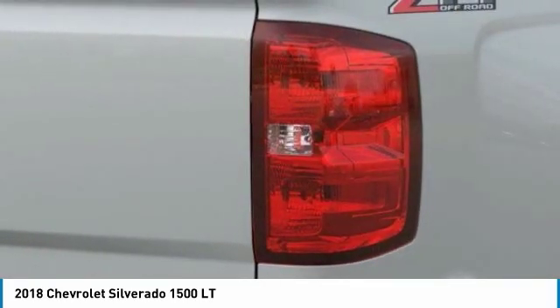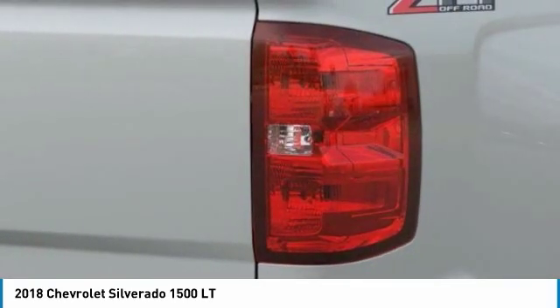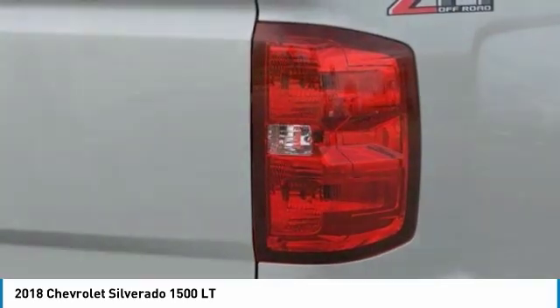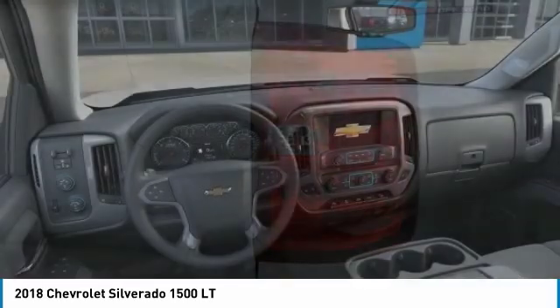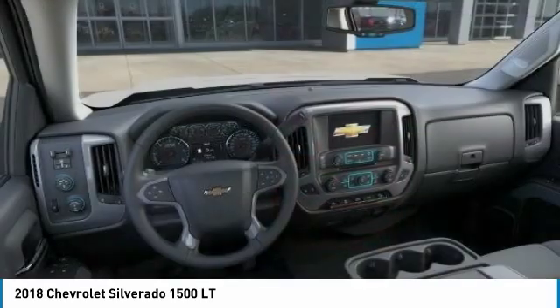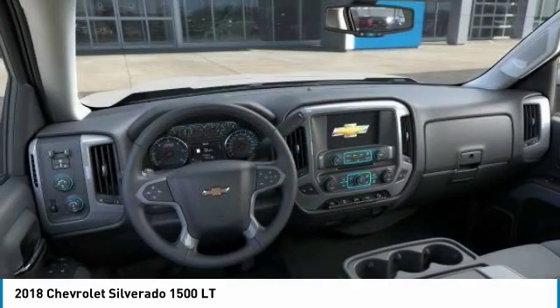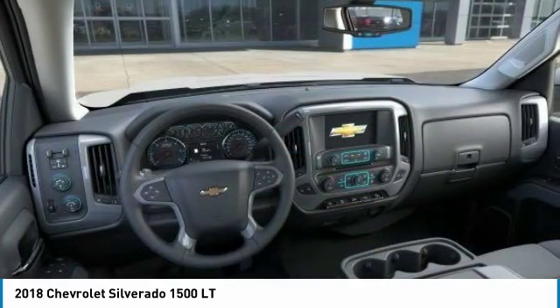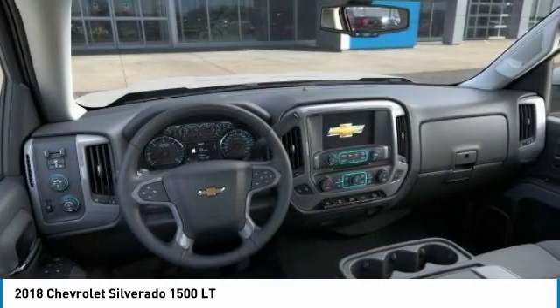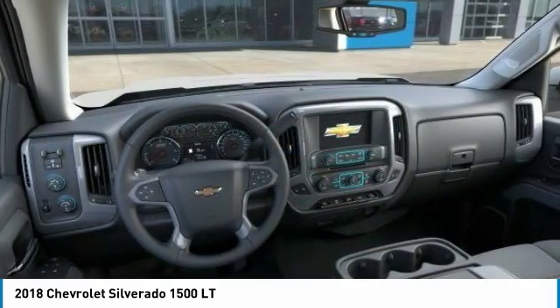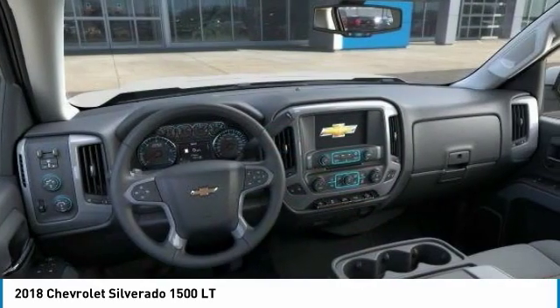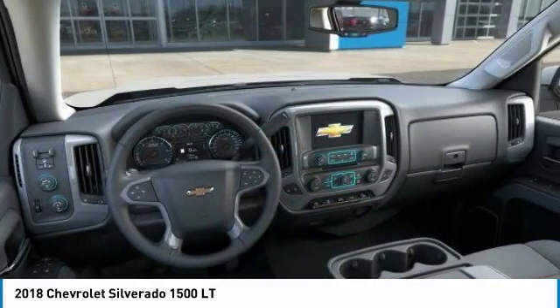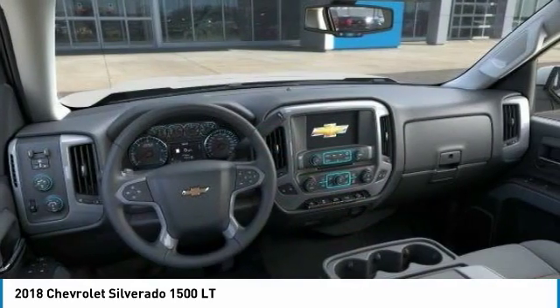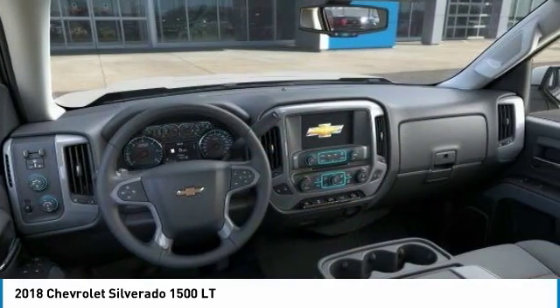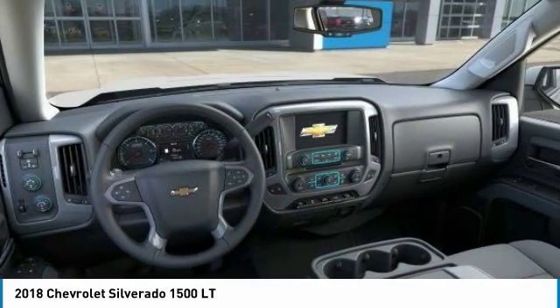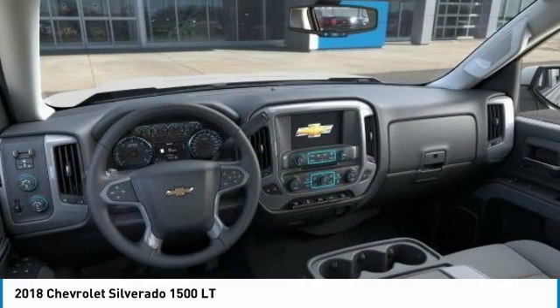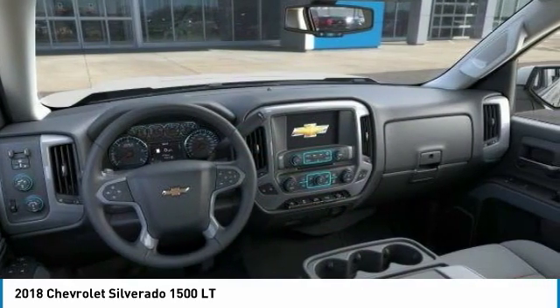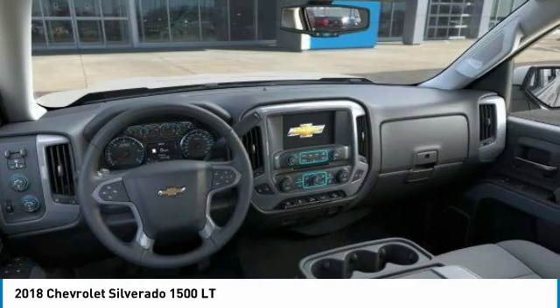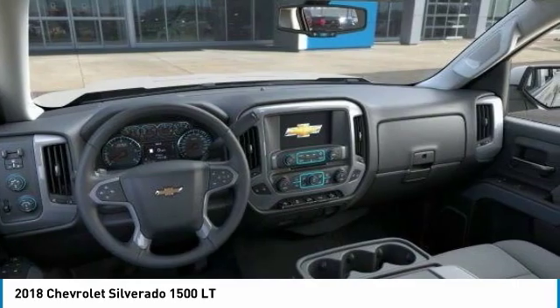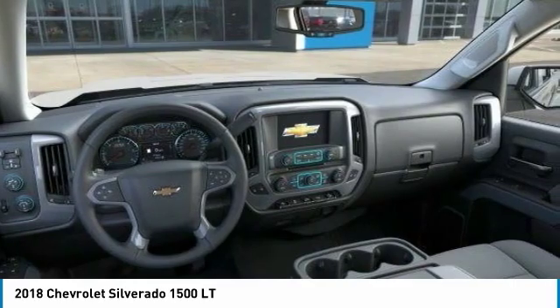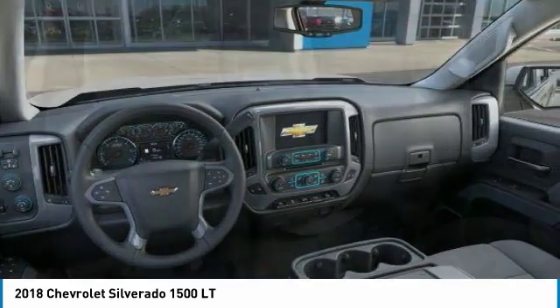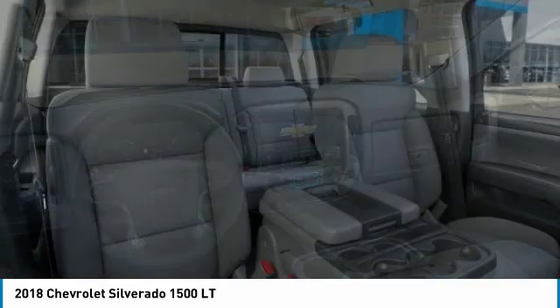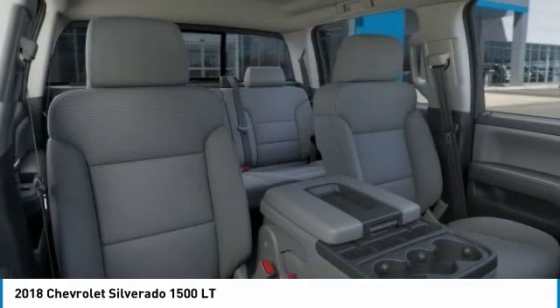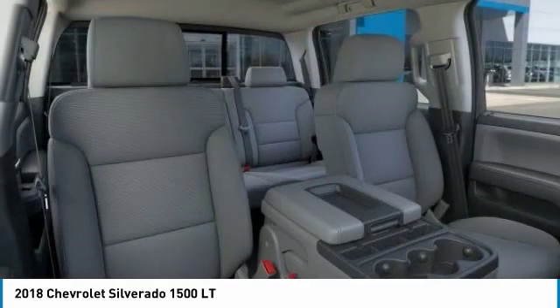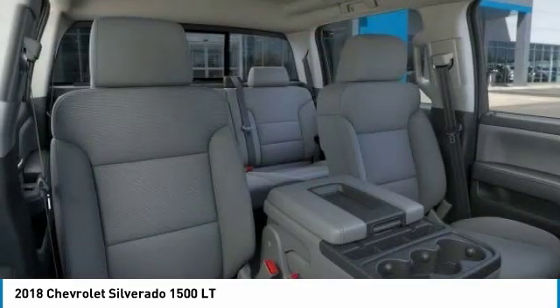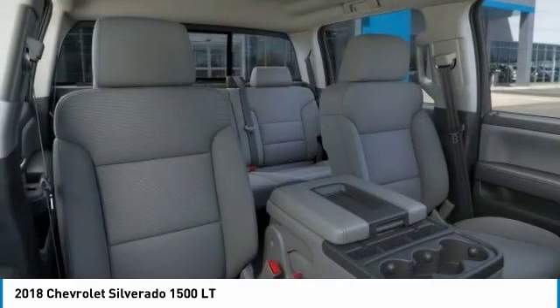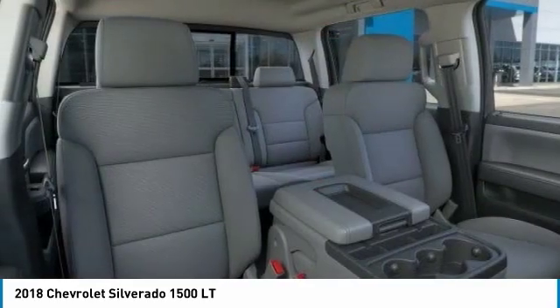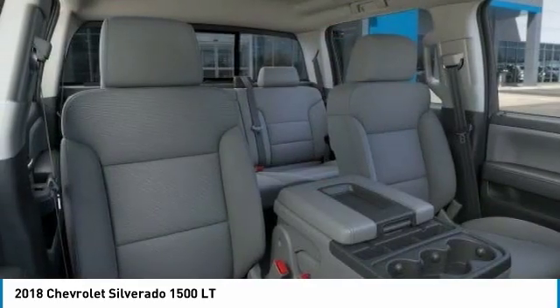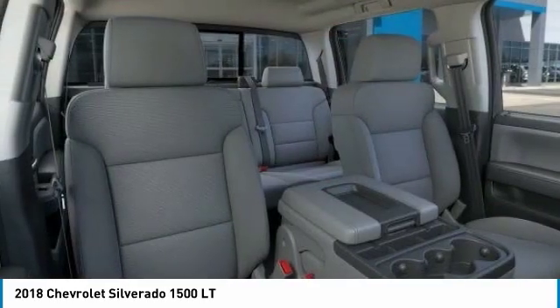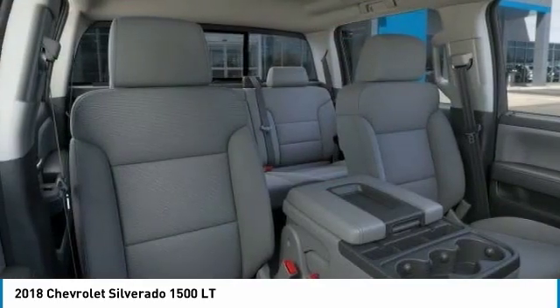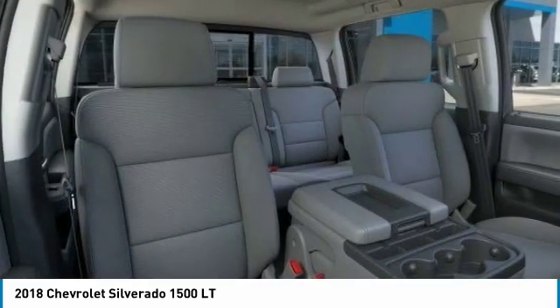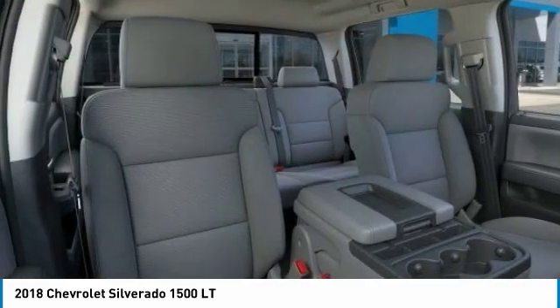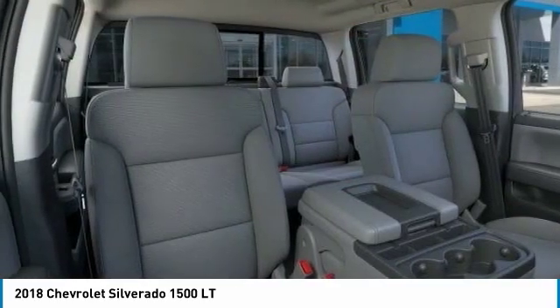Bluetooth, leather-wrapped steering wheel, adjustable steering wheel. Come take a test drive today.